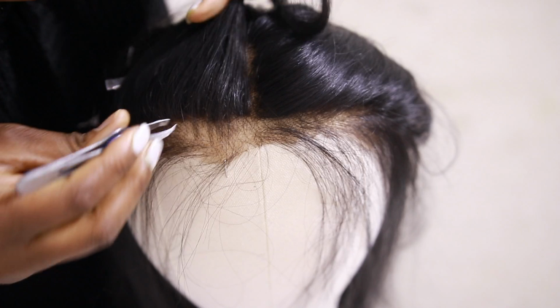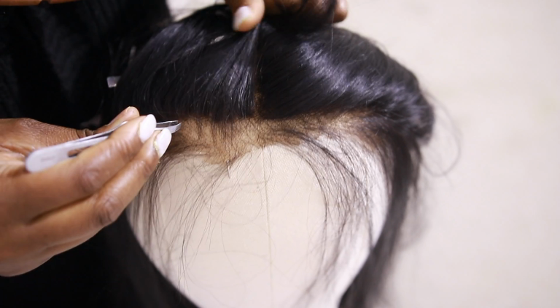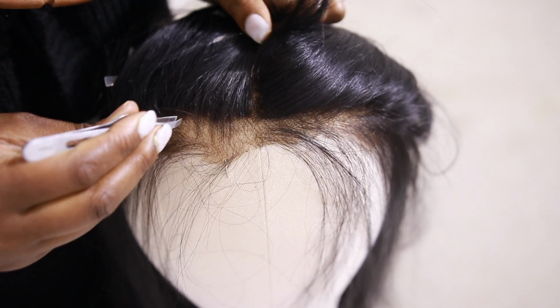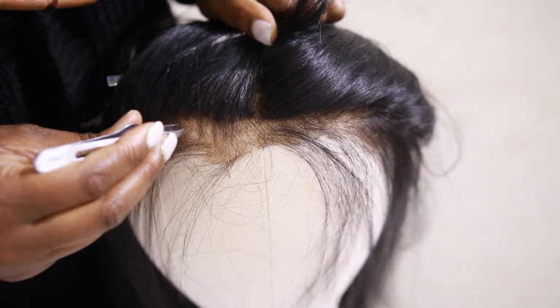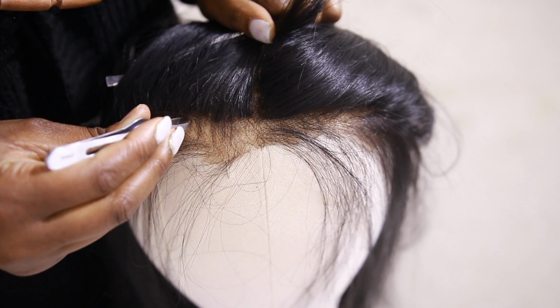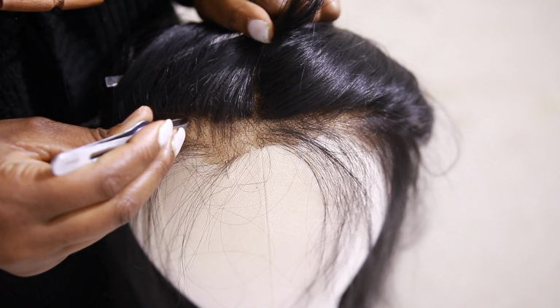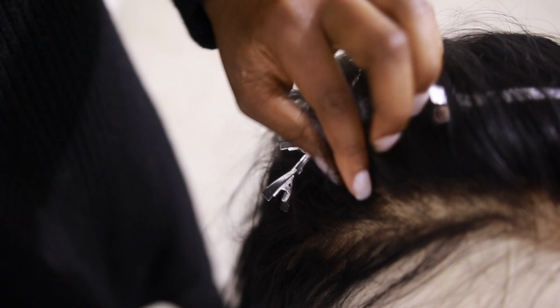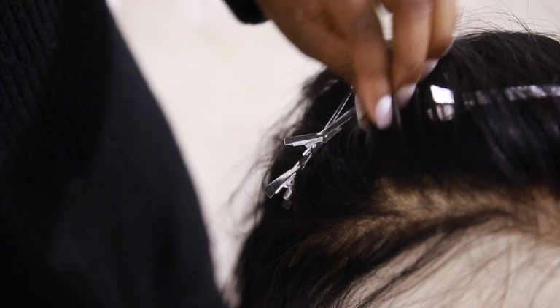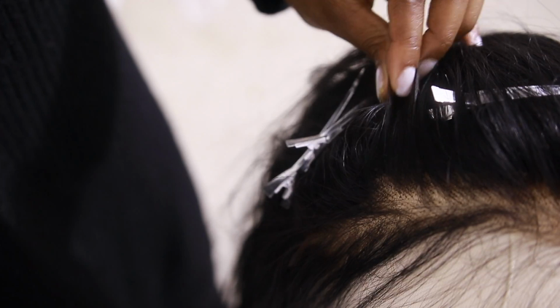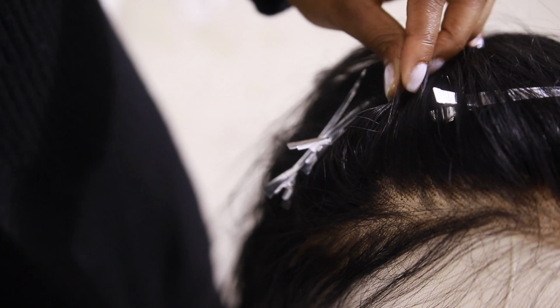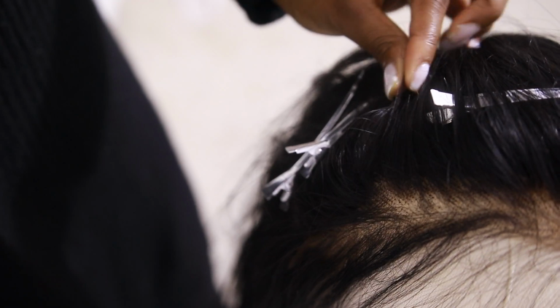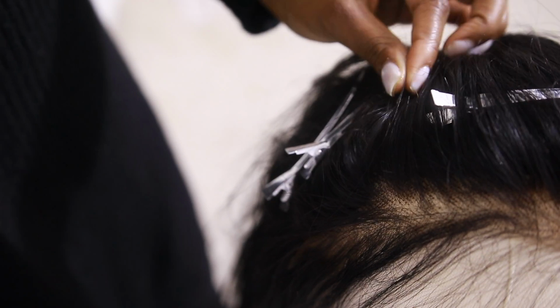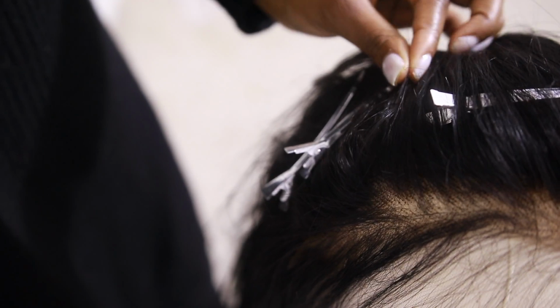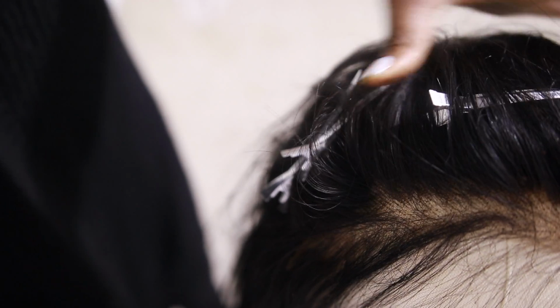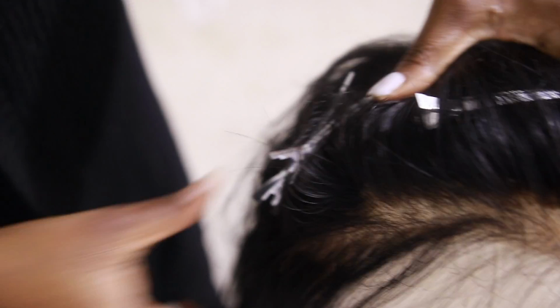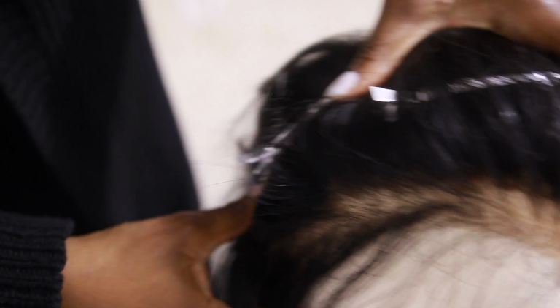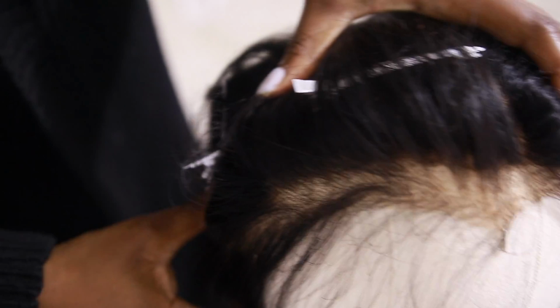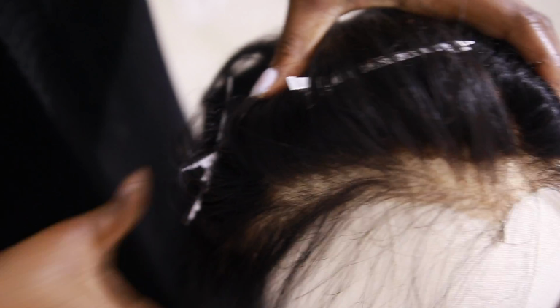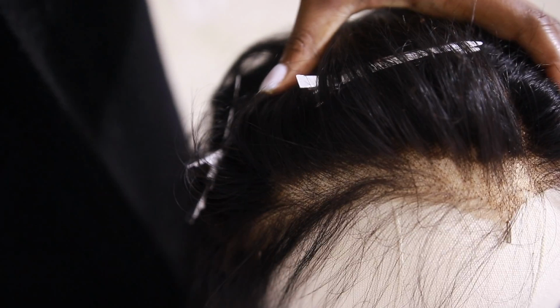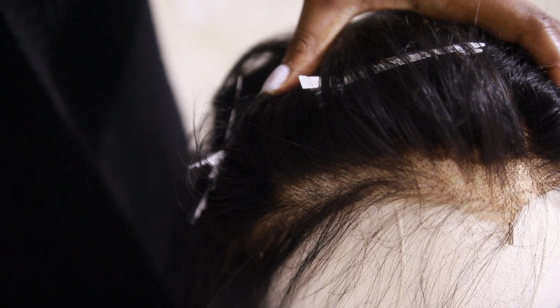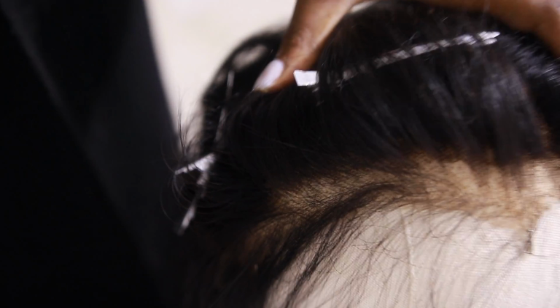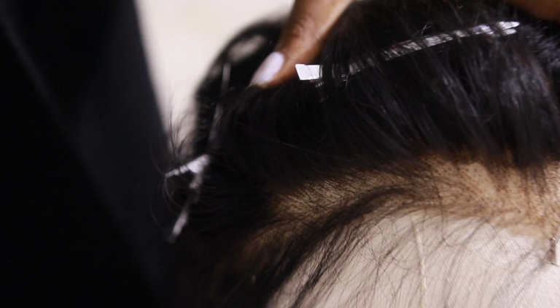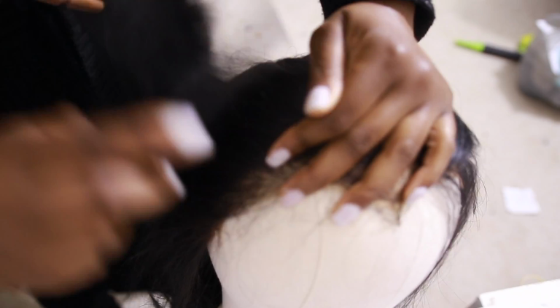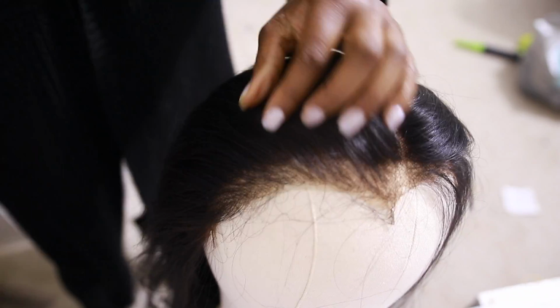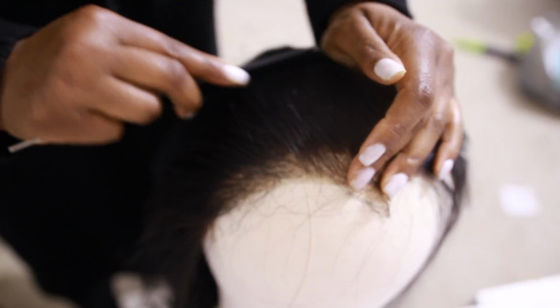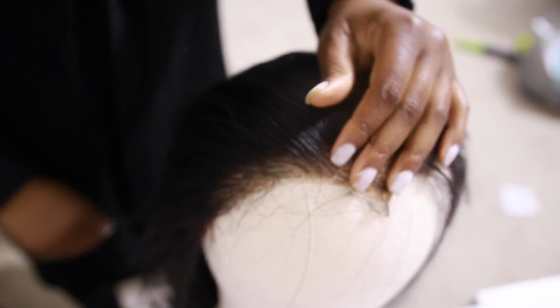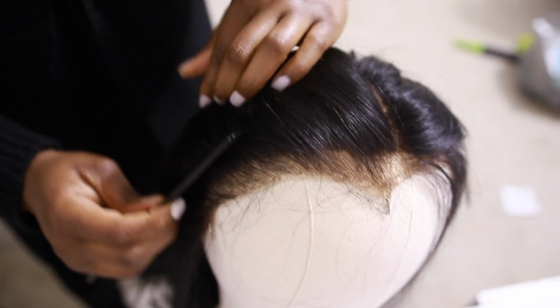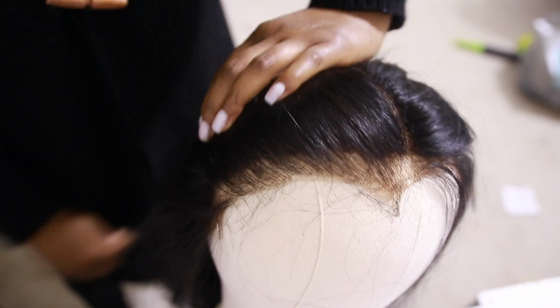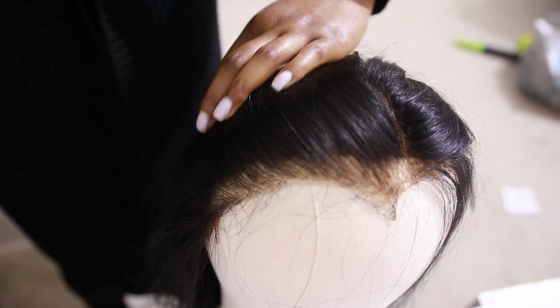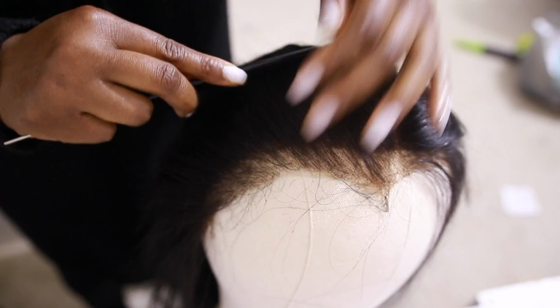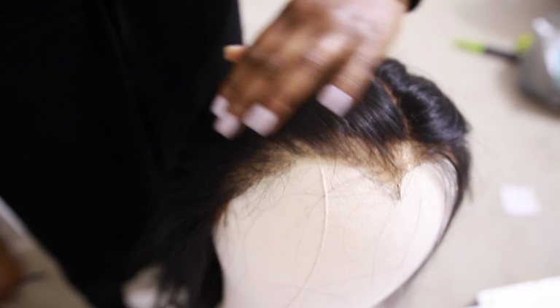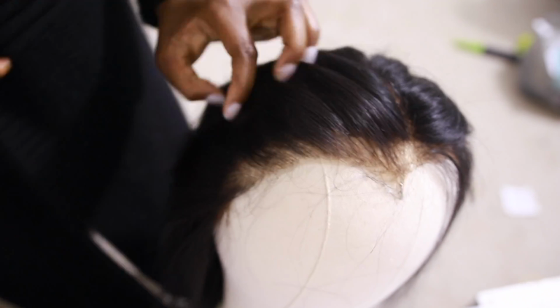Now for the middle parting, I'm not going to touch it because it's already quite narrow, which is perfect. It makes sense because the hair is dense.